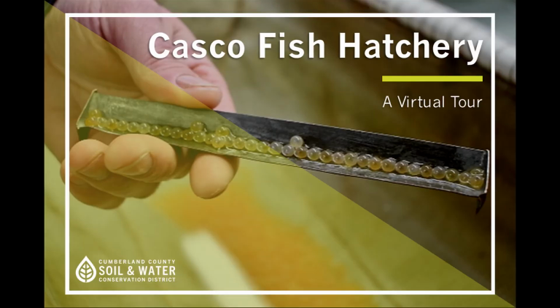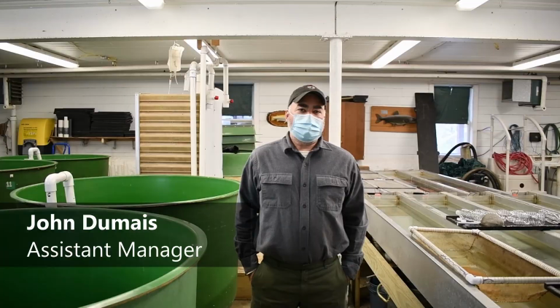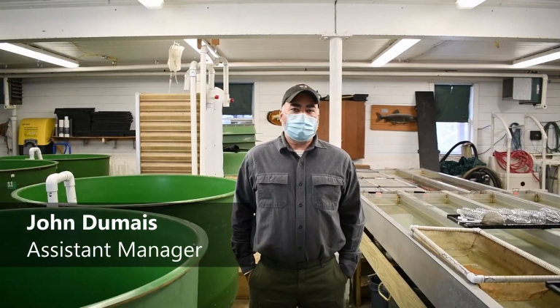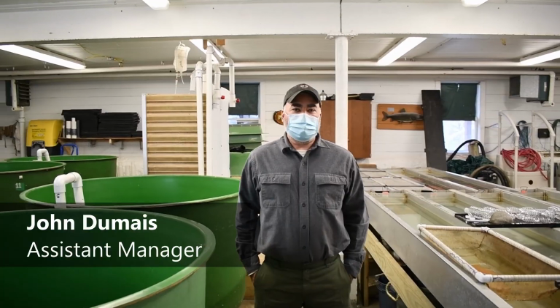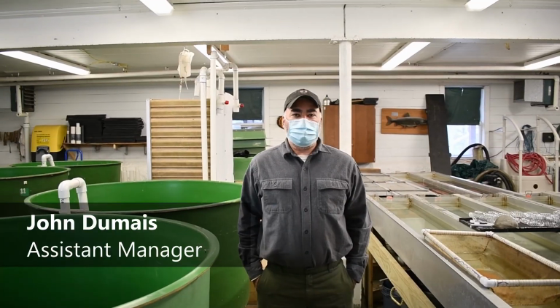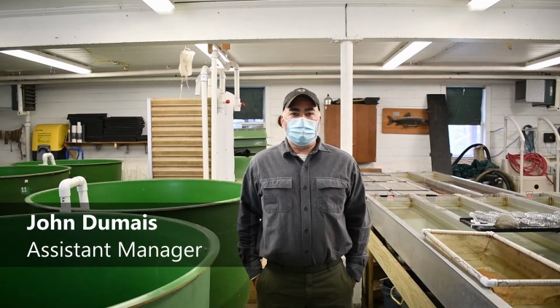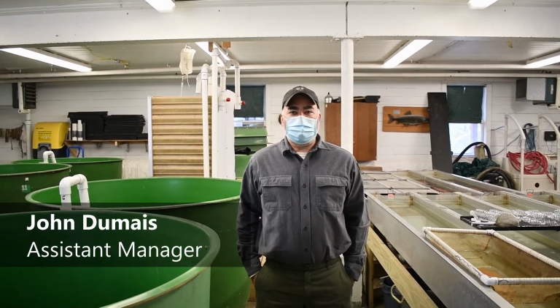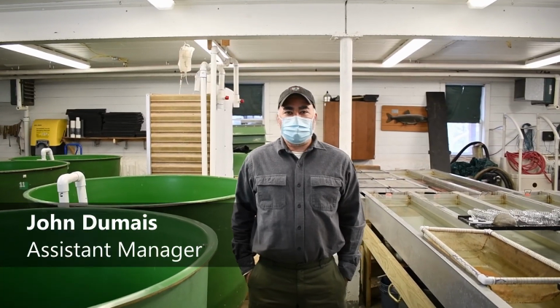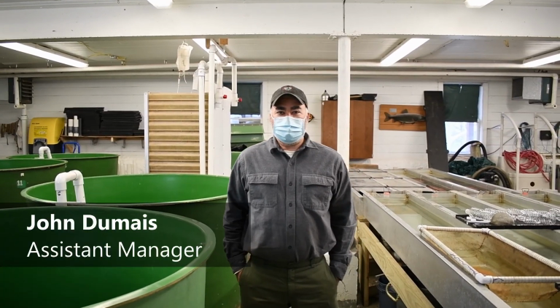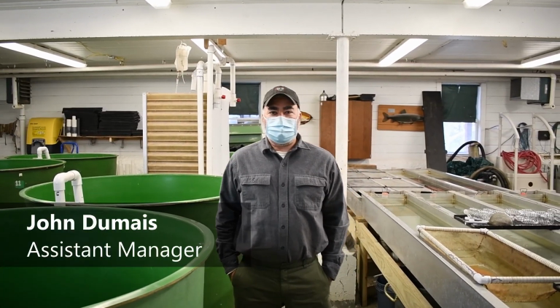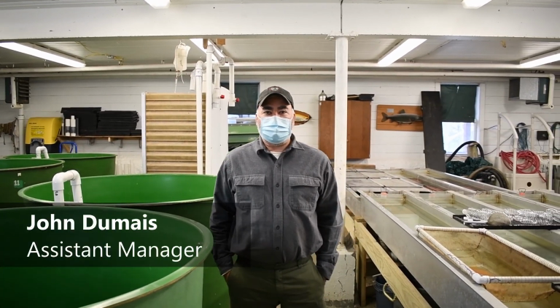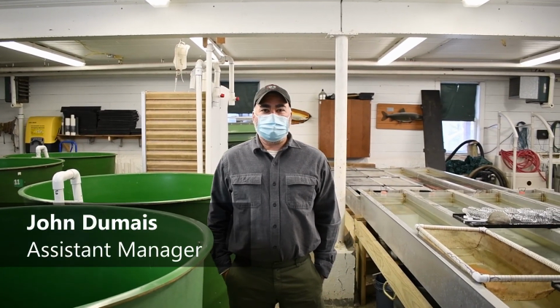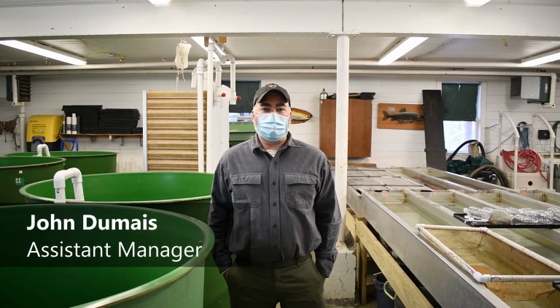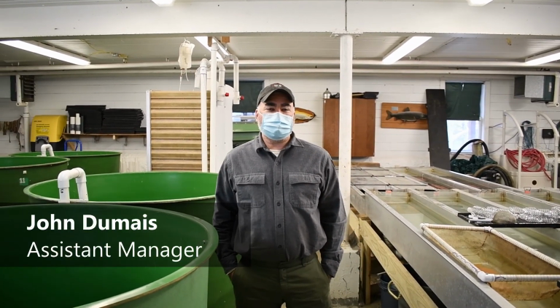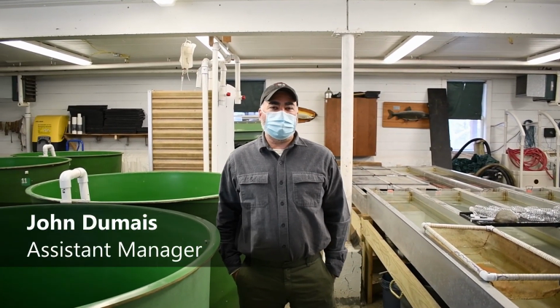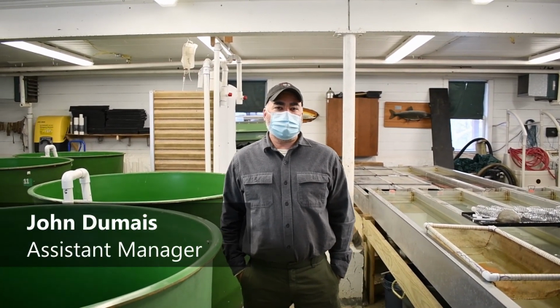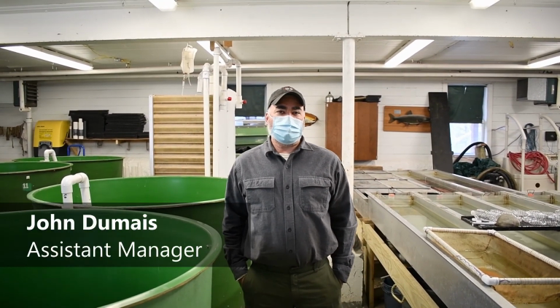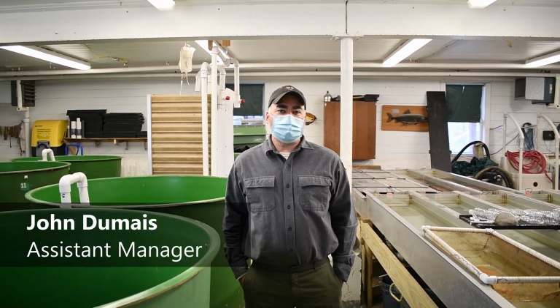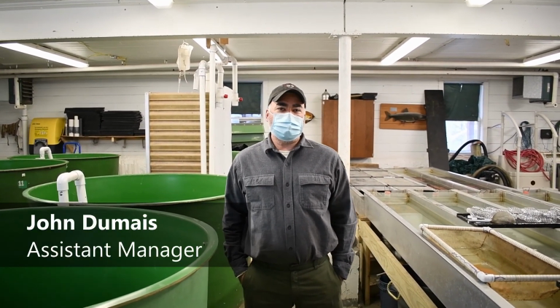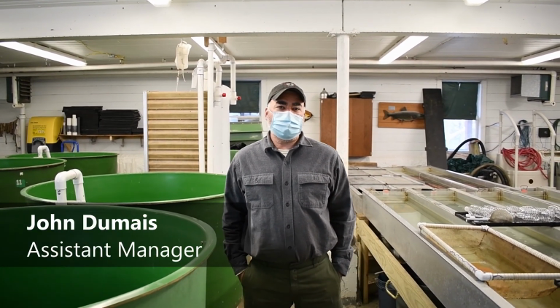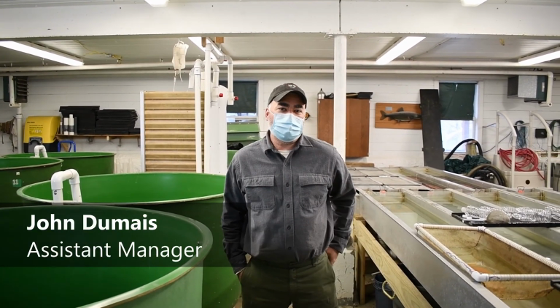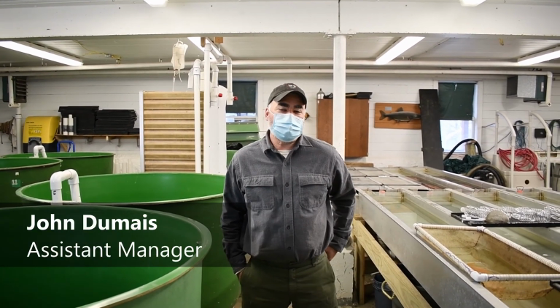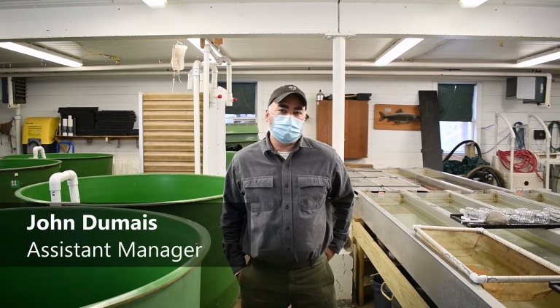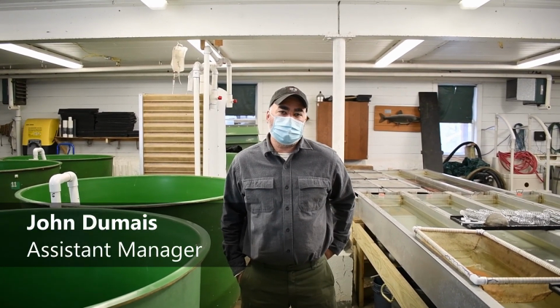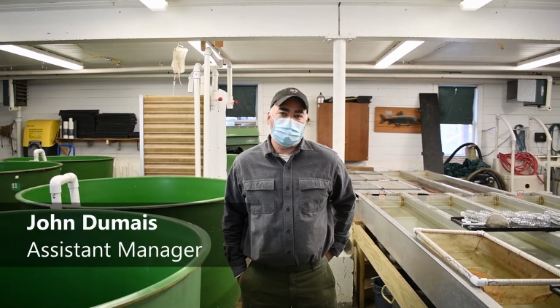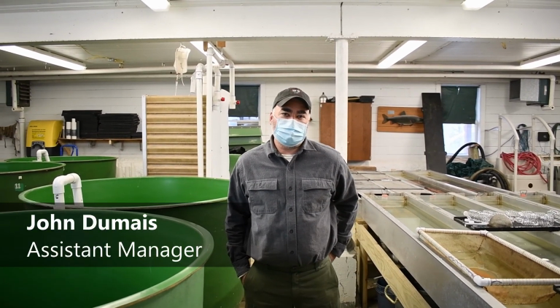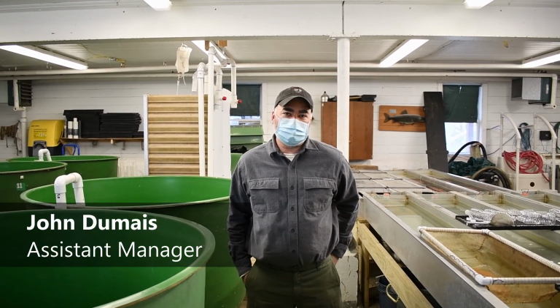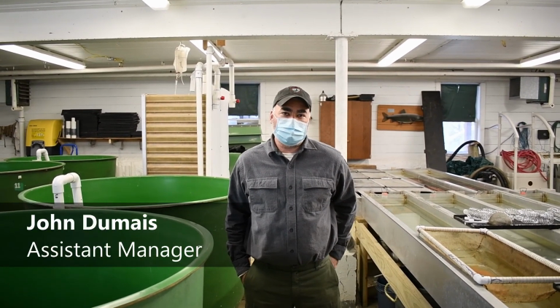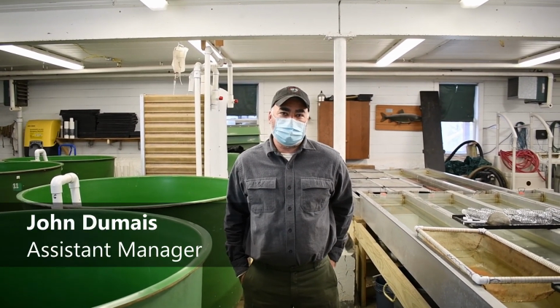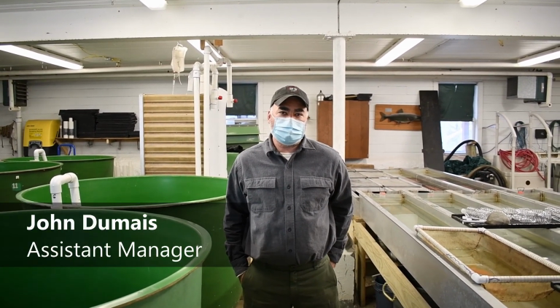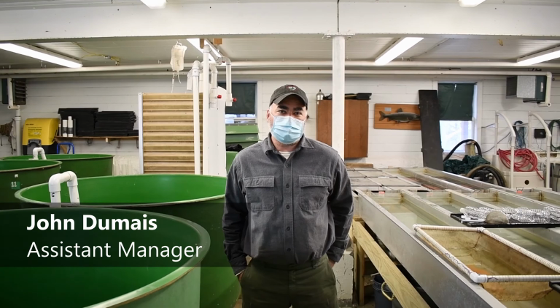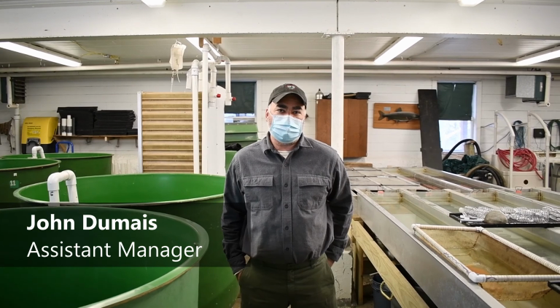Good morning, welcome to the Casco Fish Hatchery. I'm John Dume, the assistant manager here.